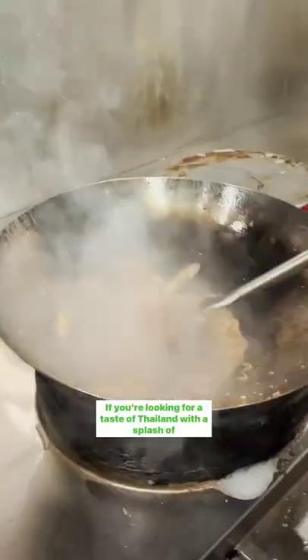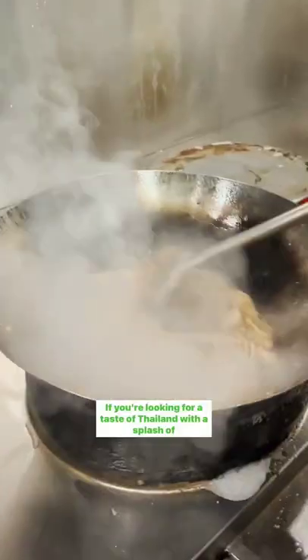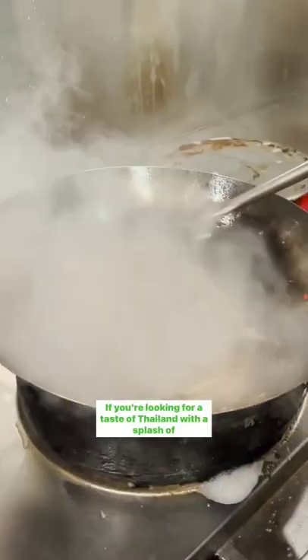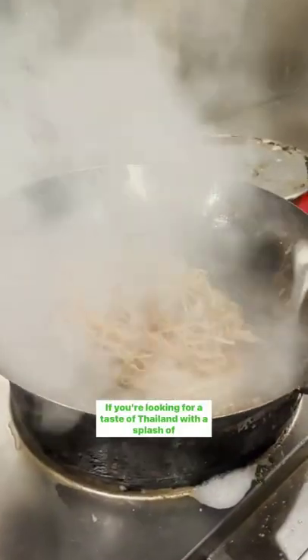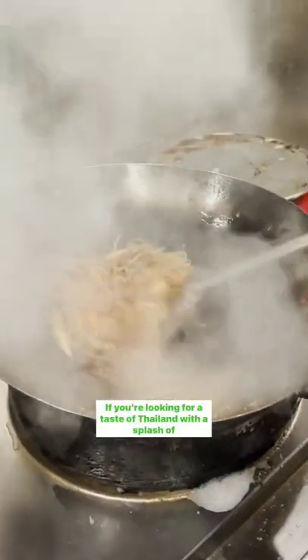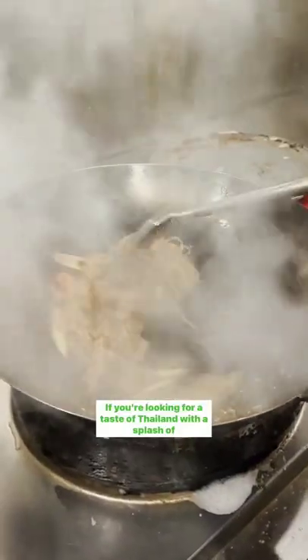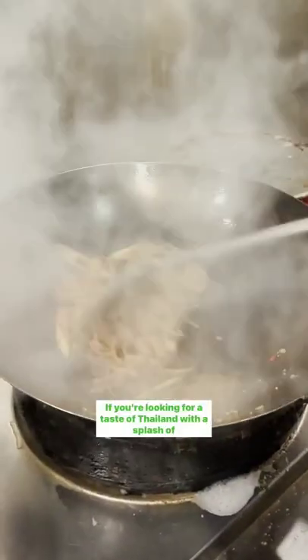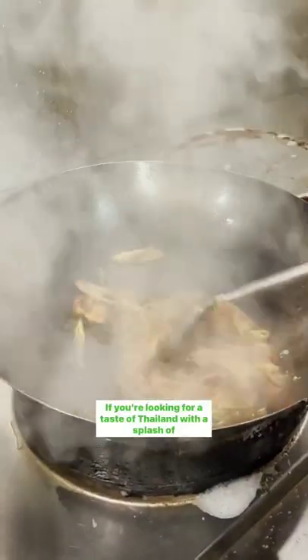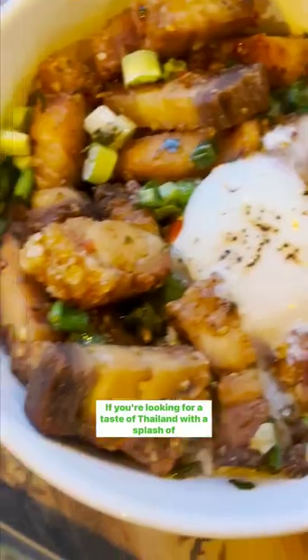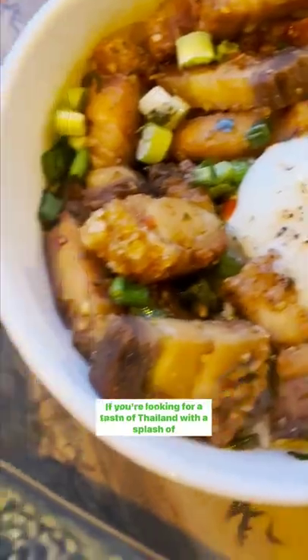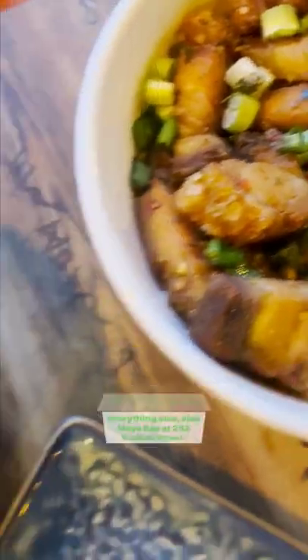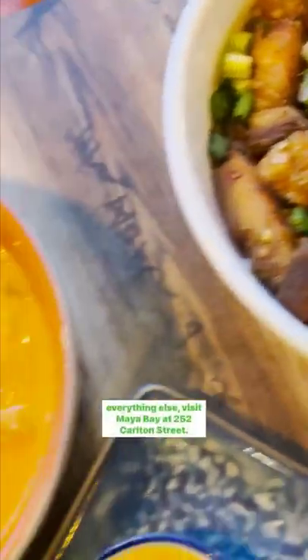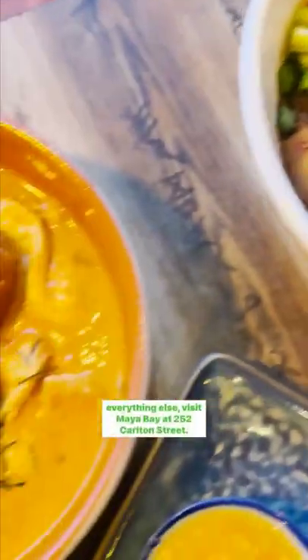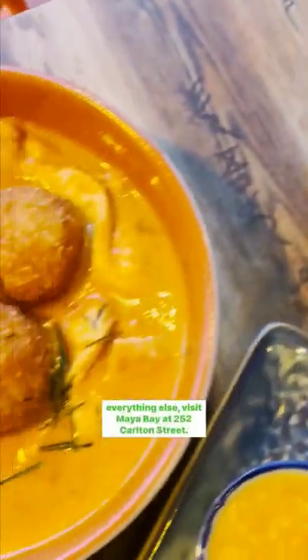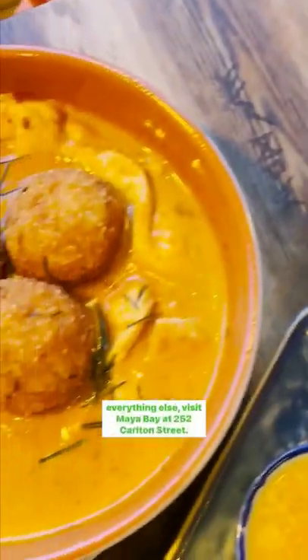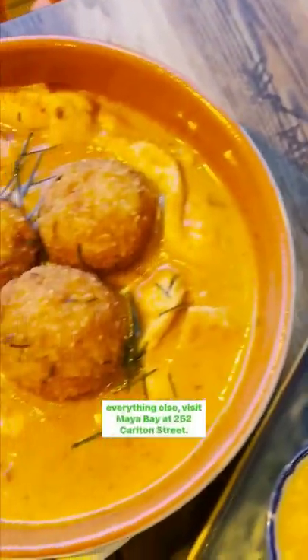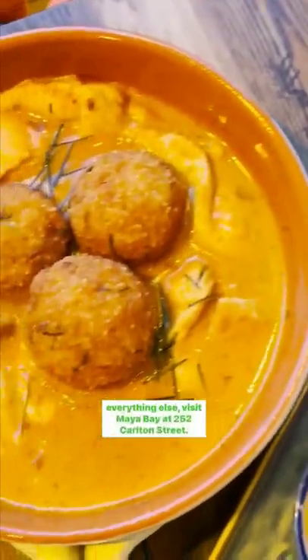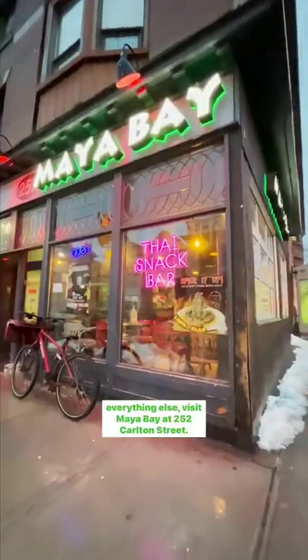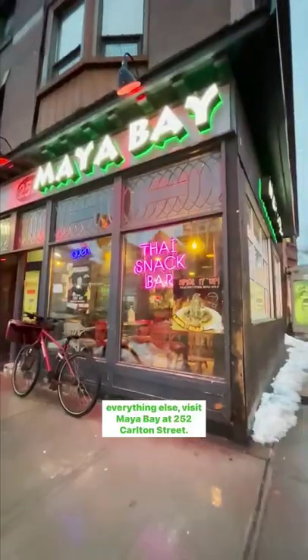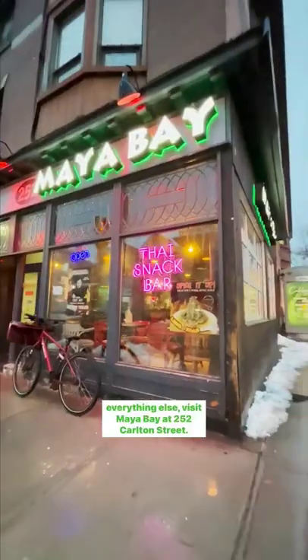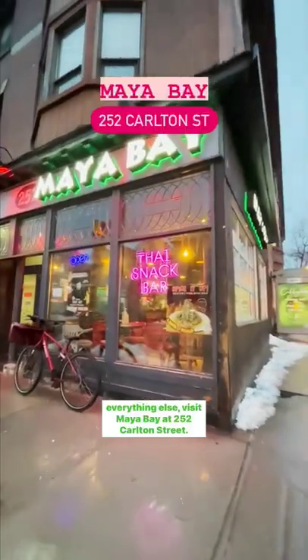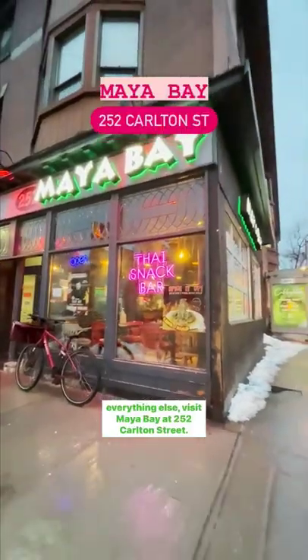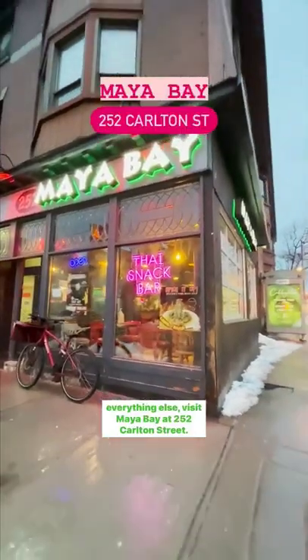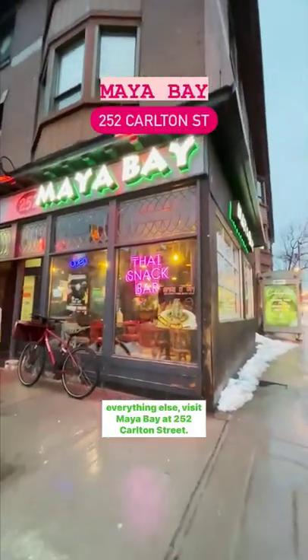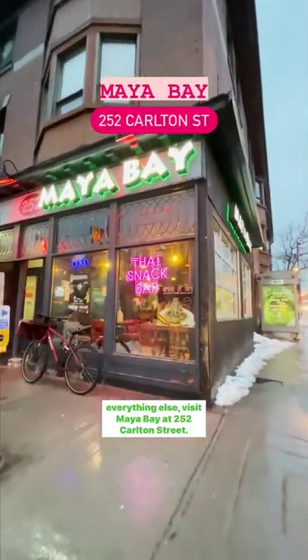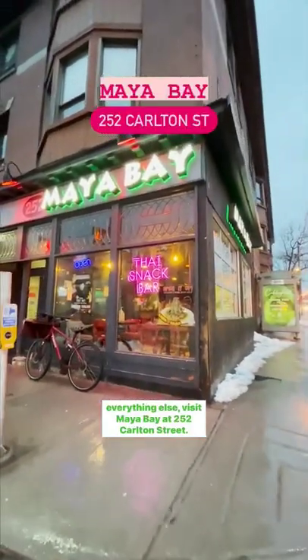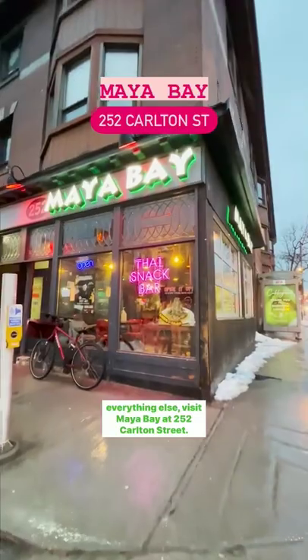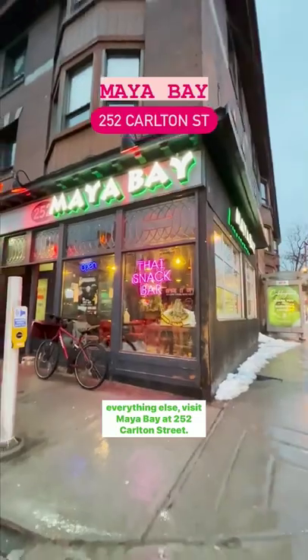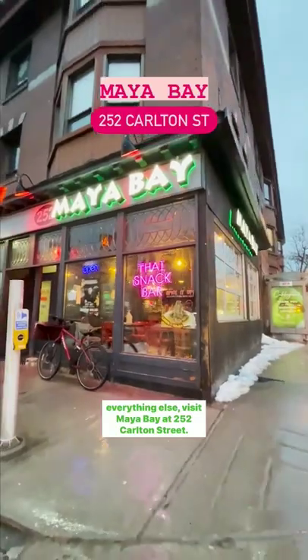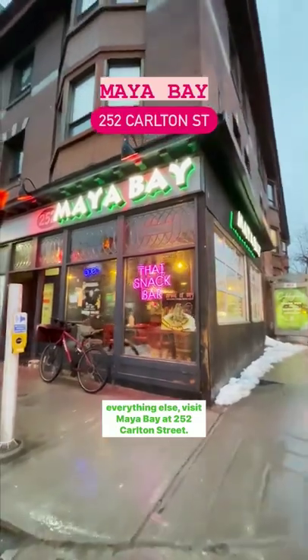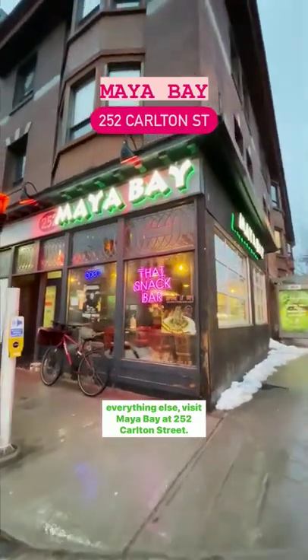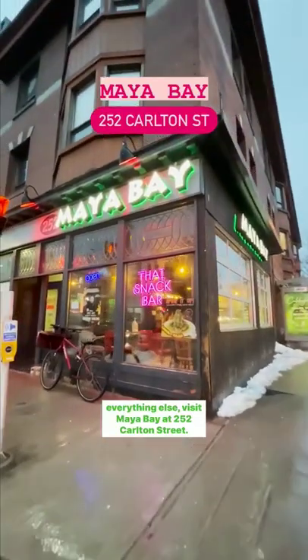If you're looking for a taste of Thailand with a splash of everything else, visit Mya Bay at 252 Carlton Street.